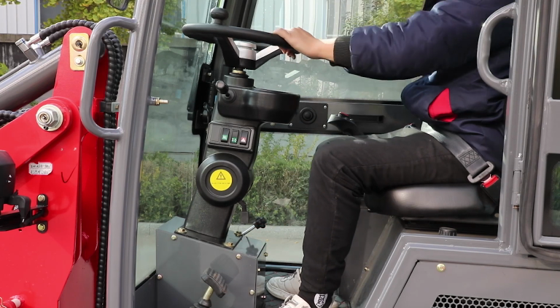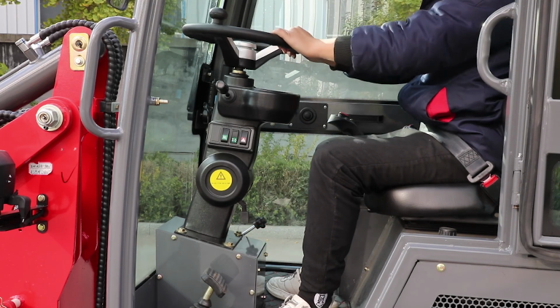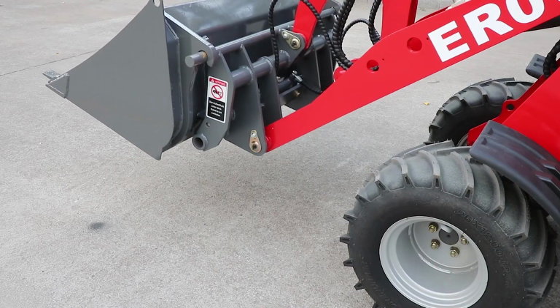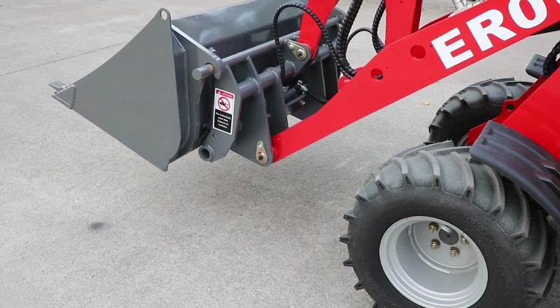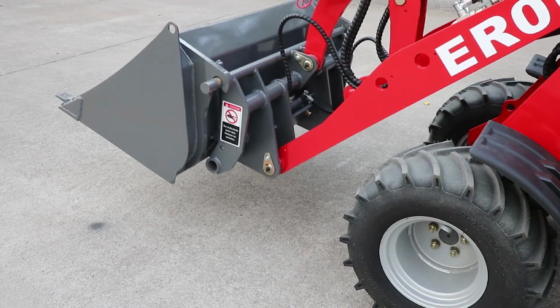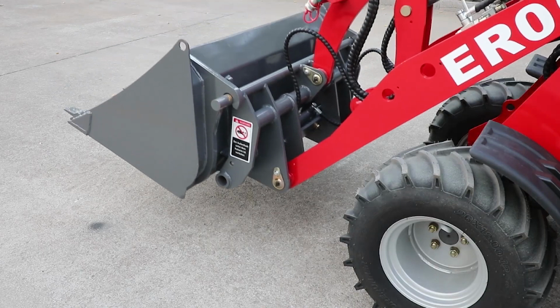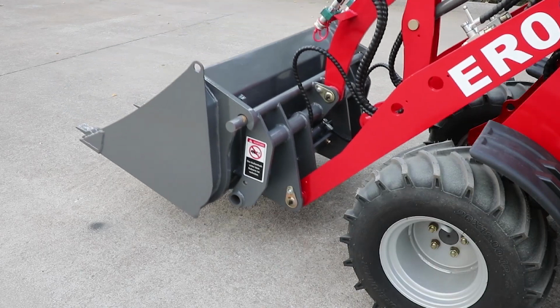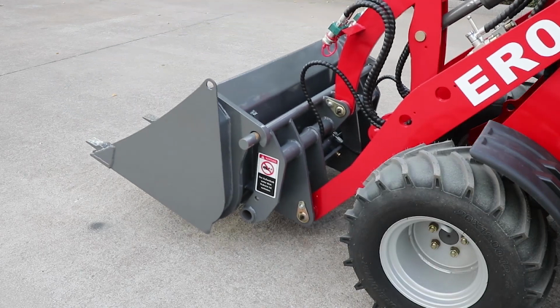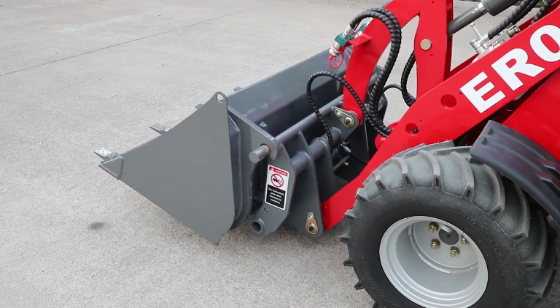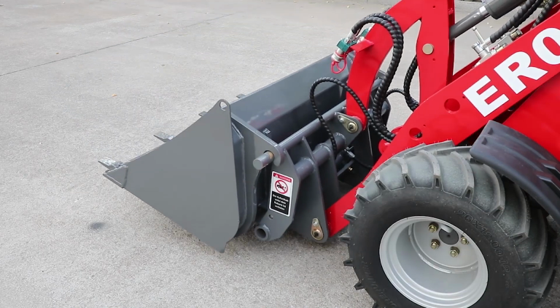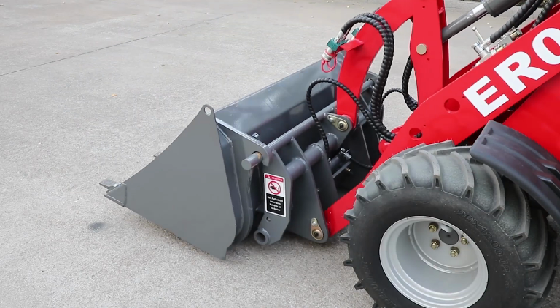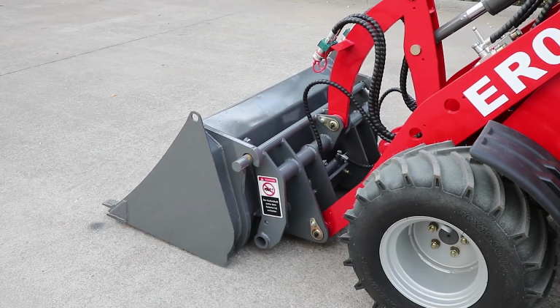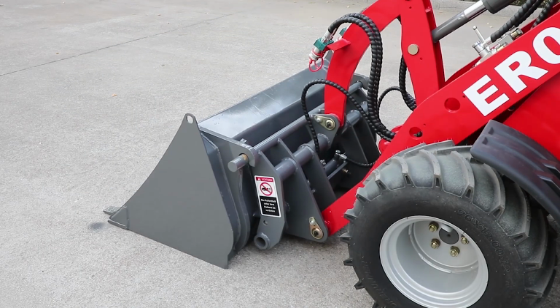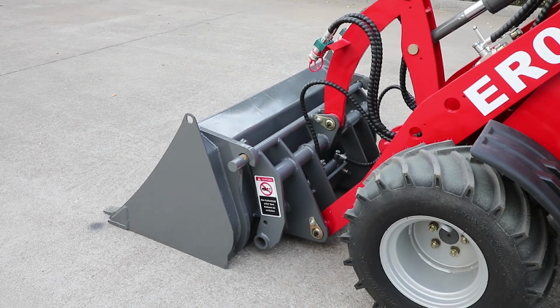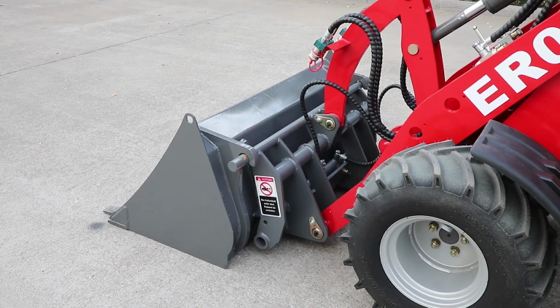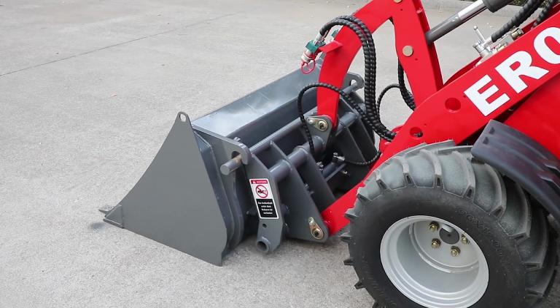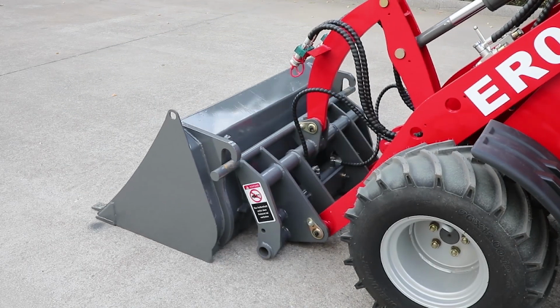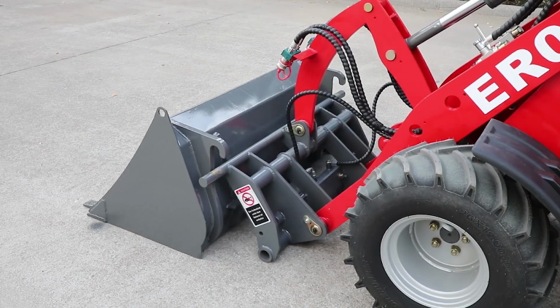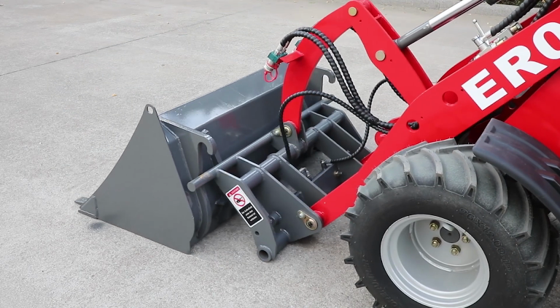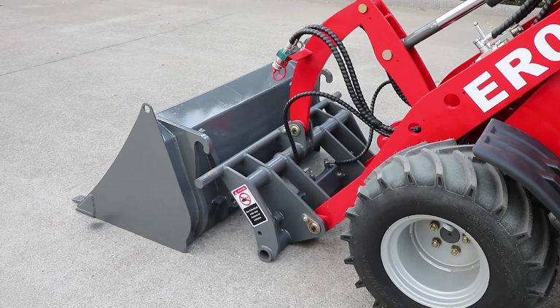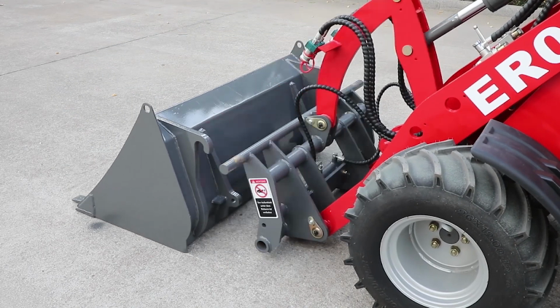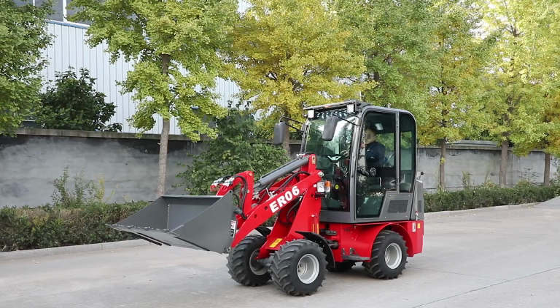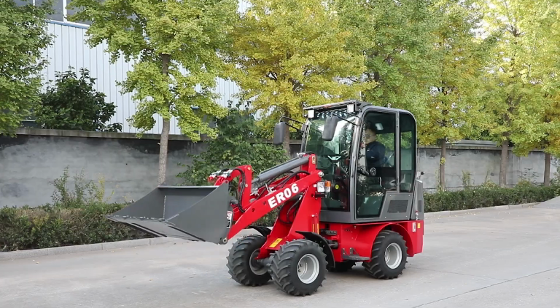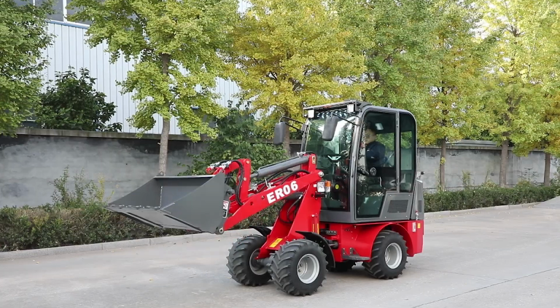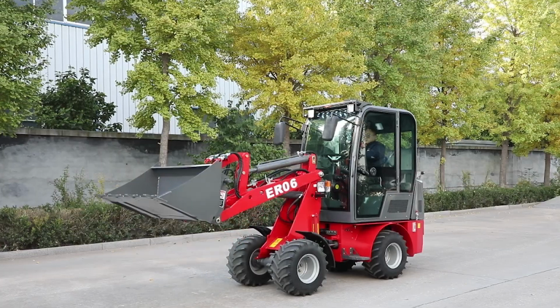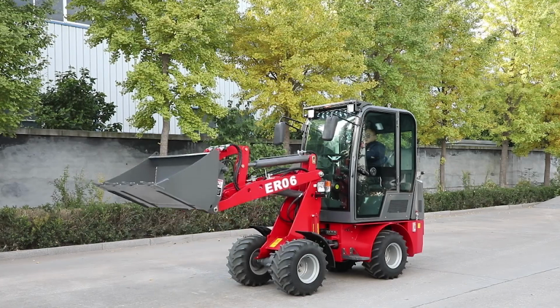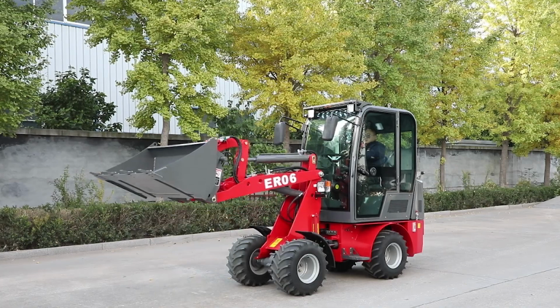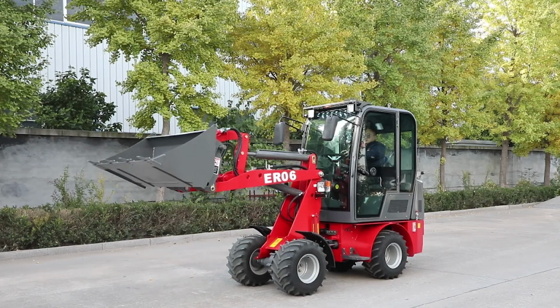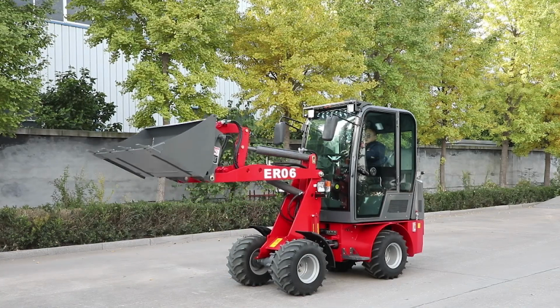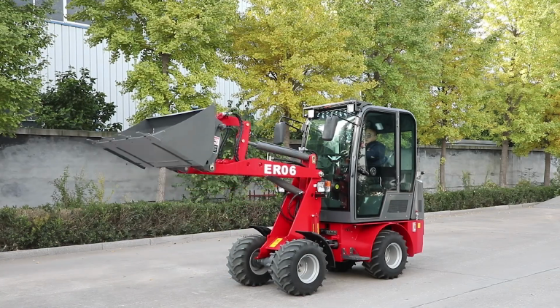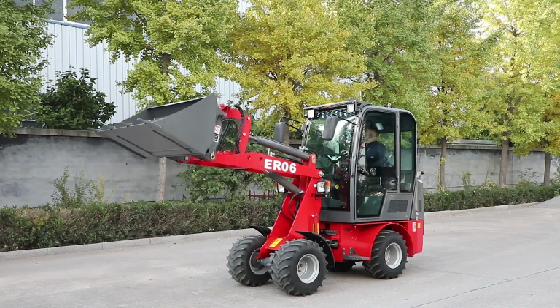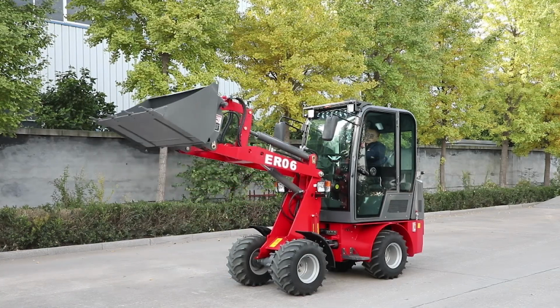It is standard with a quick hitch, which can help you change attachments easily.